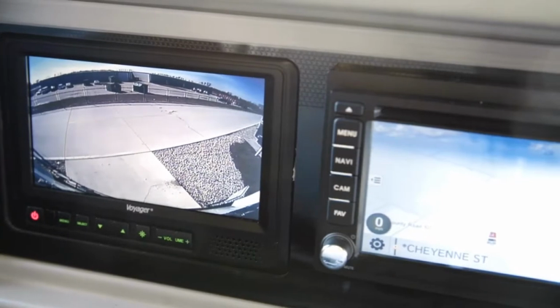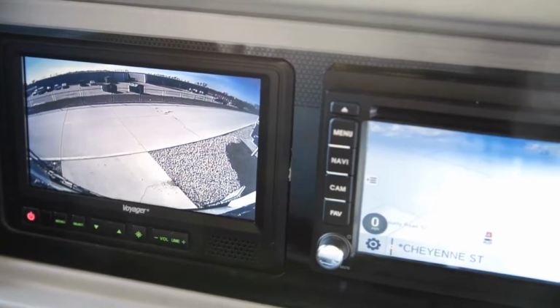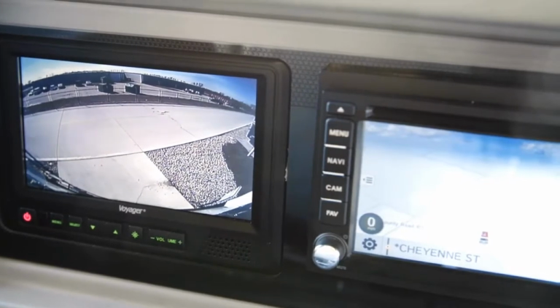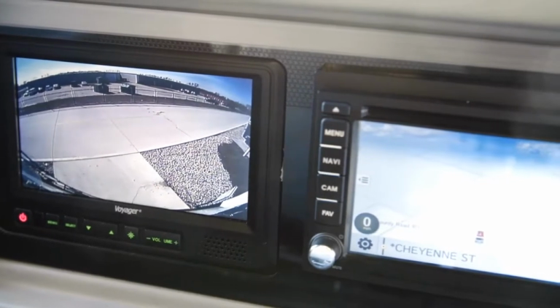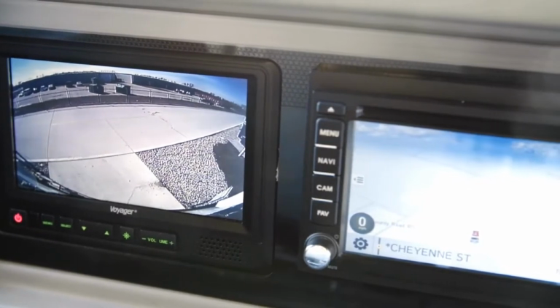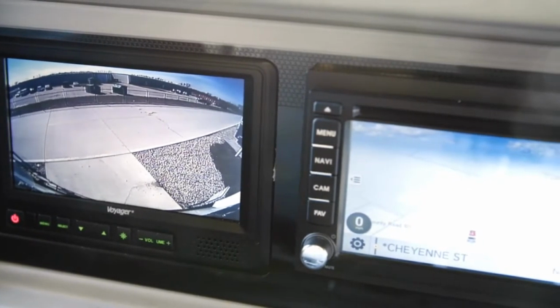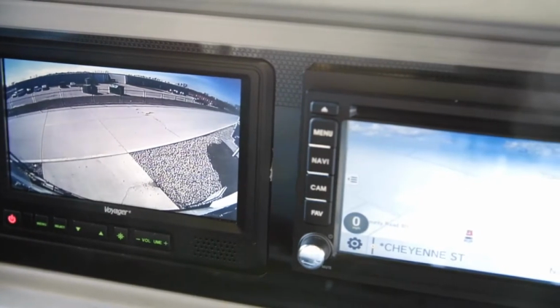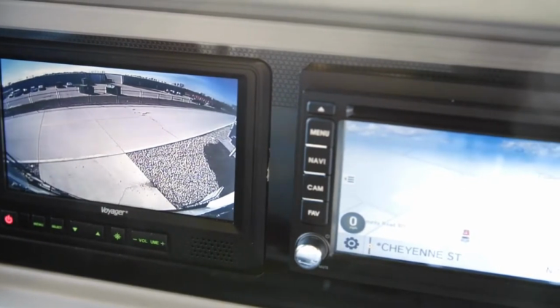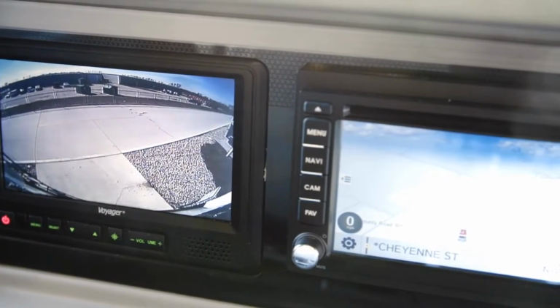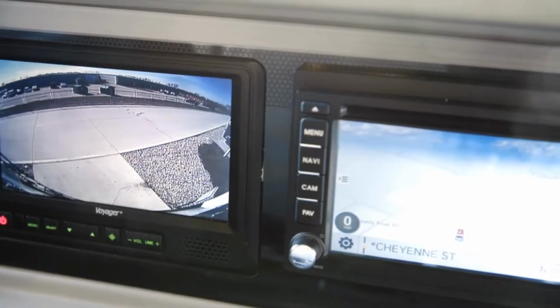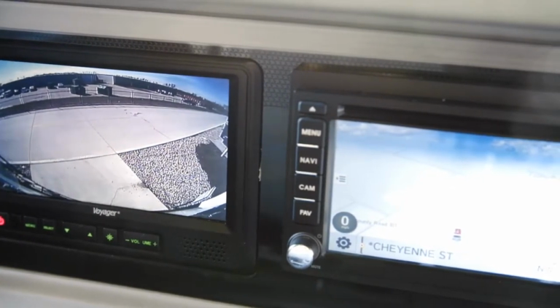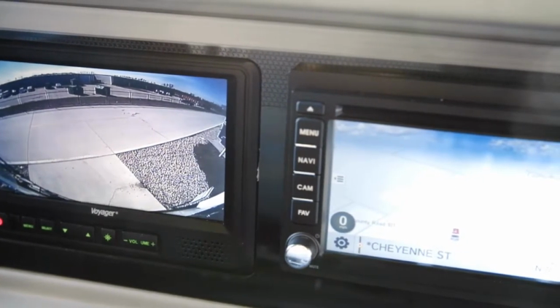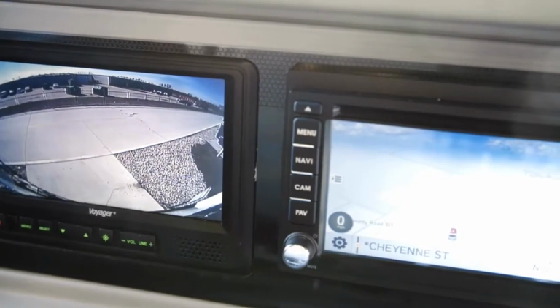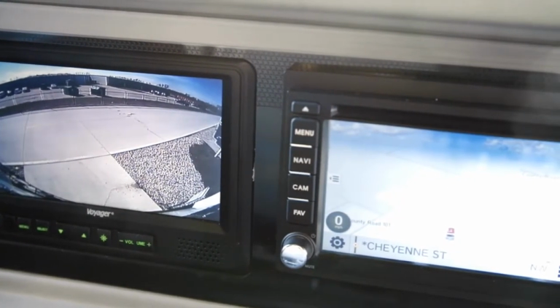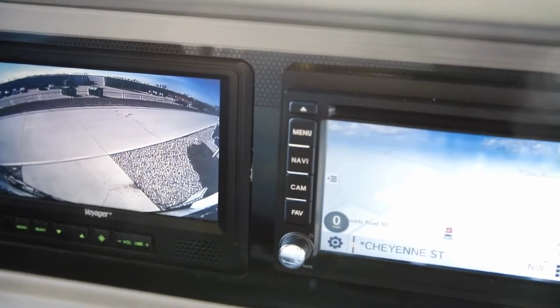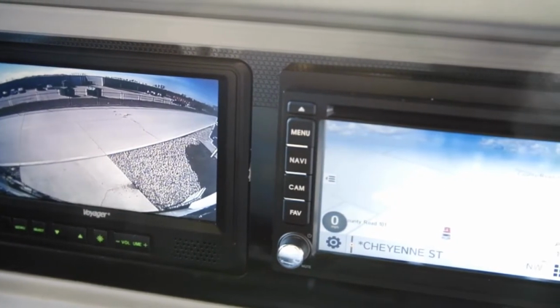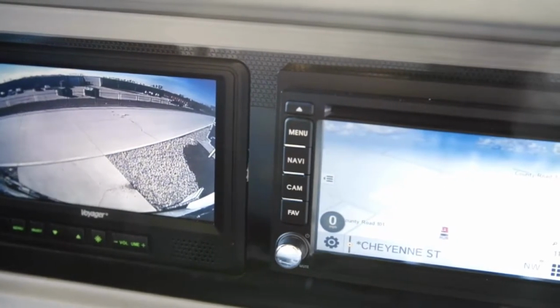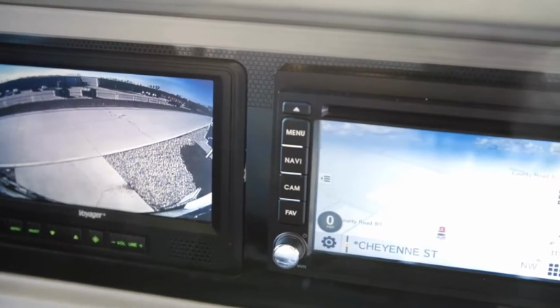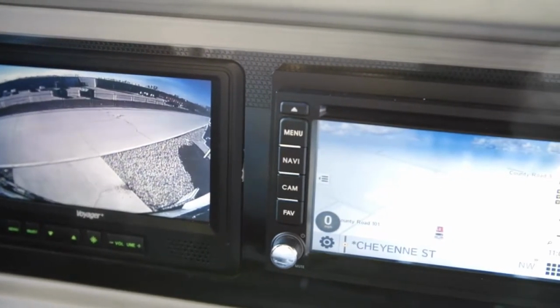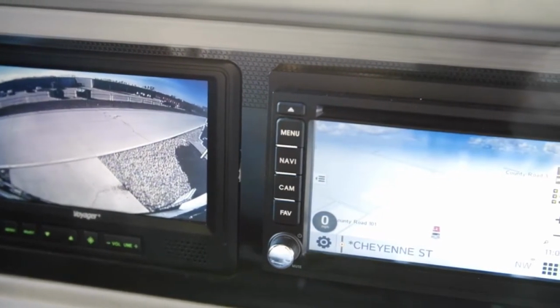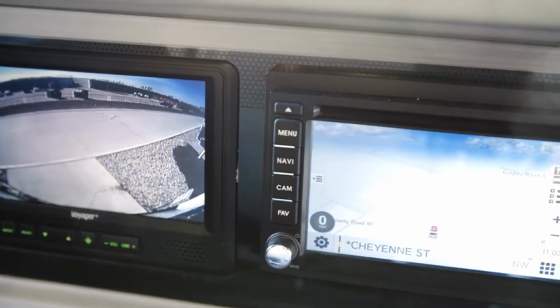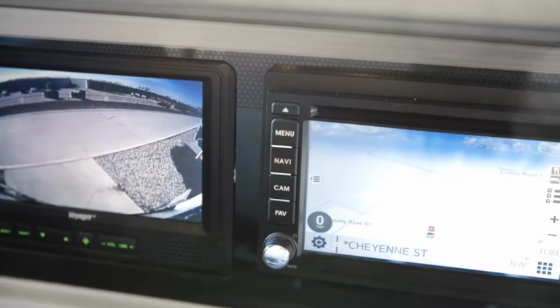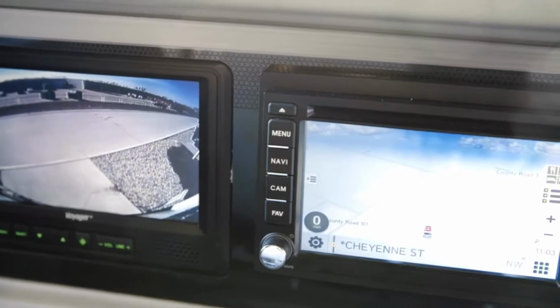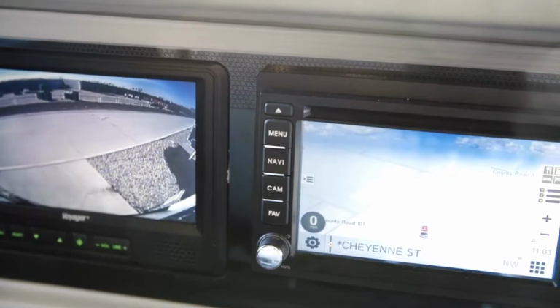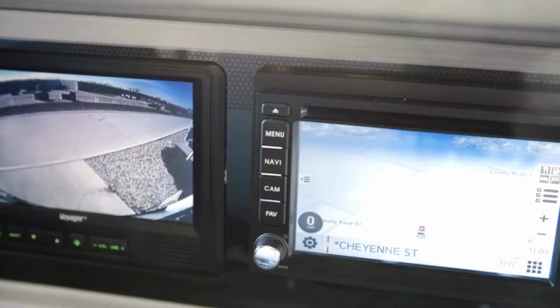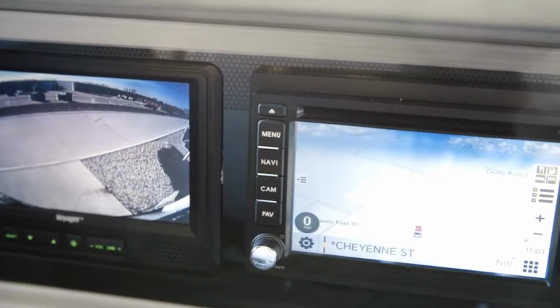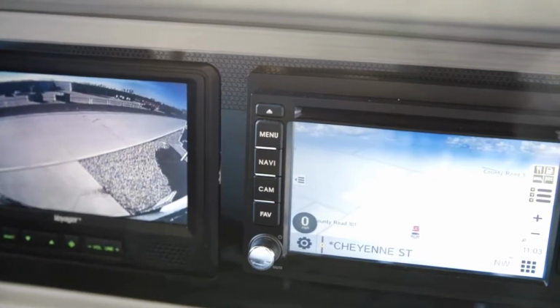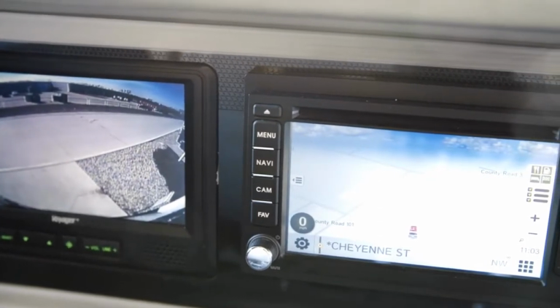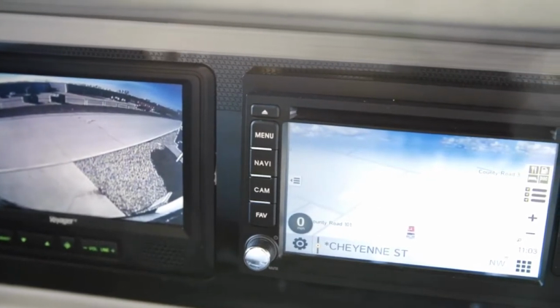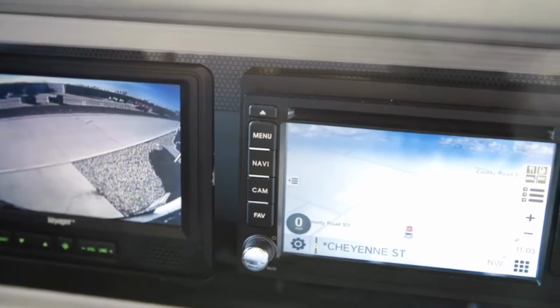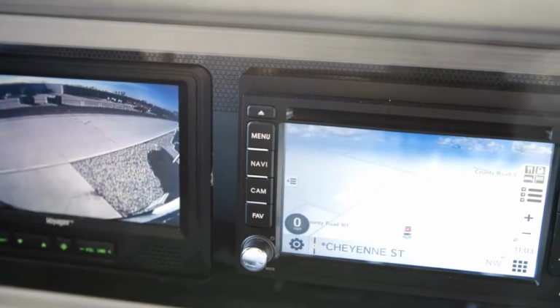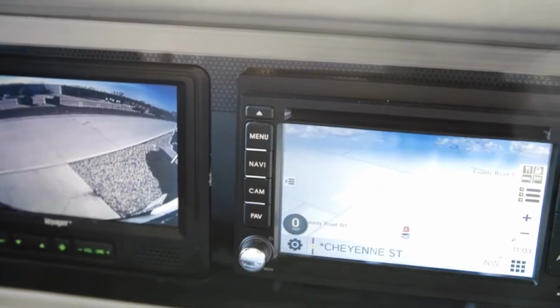For safer driving, side and rear-view cameras come standard, and a Rand McNally navigation system is available to provide you with turn-by-turn directions.